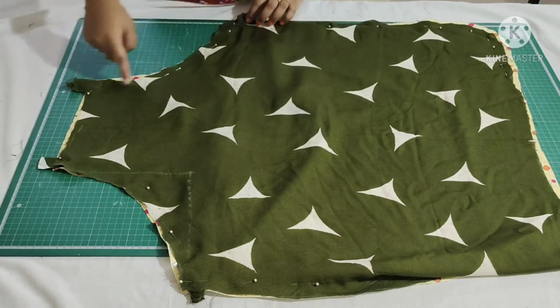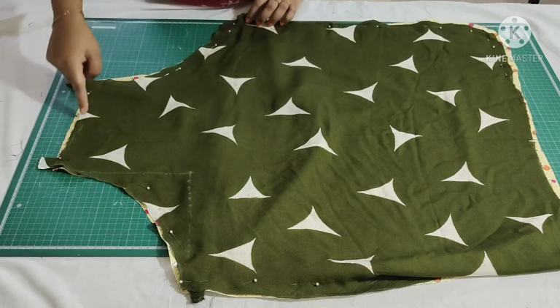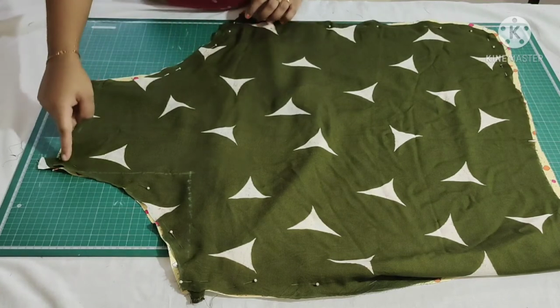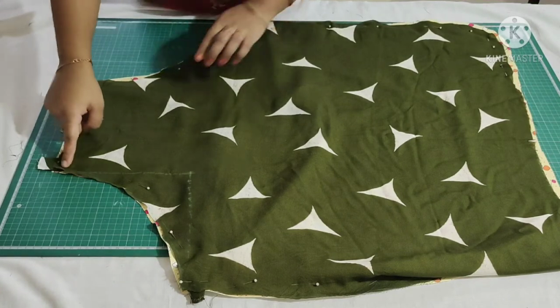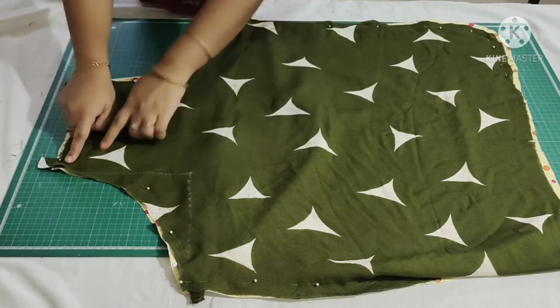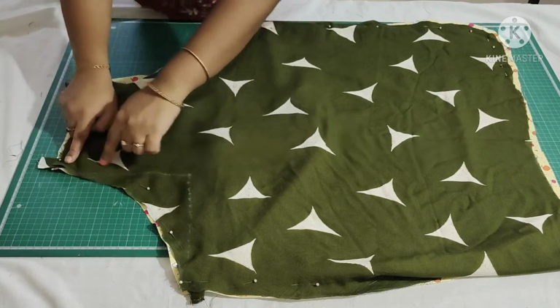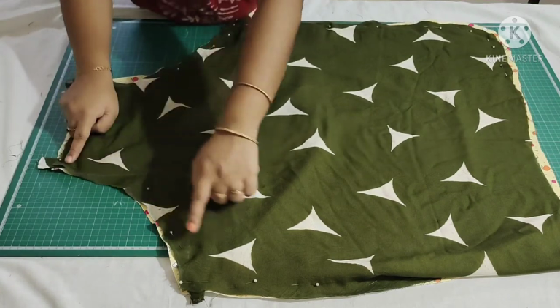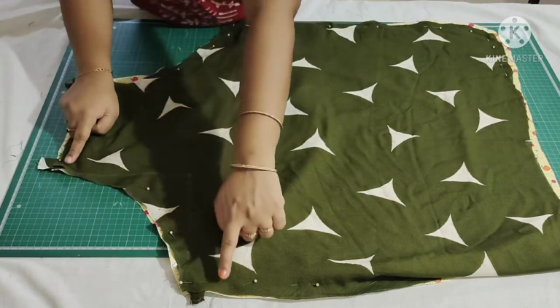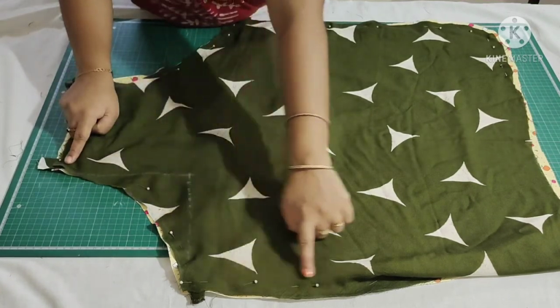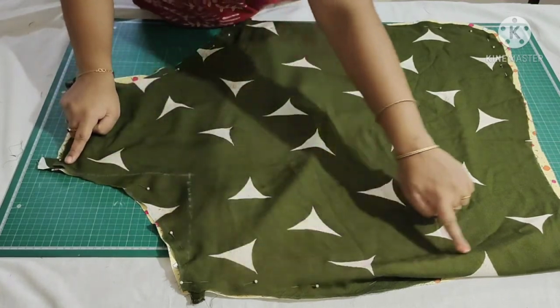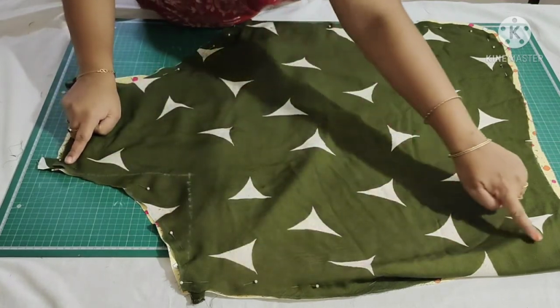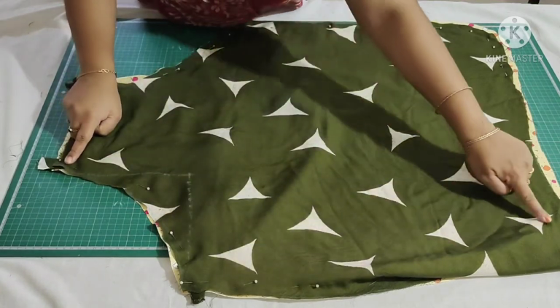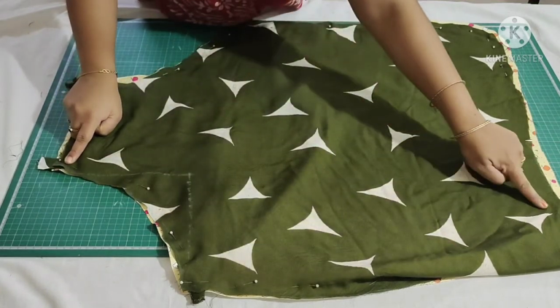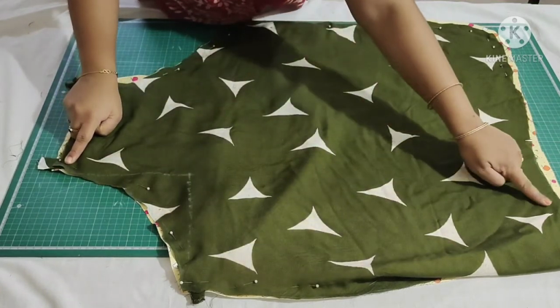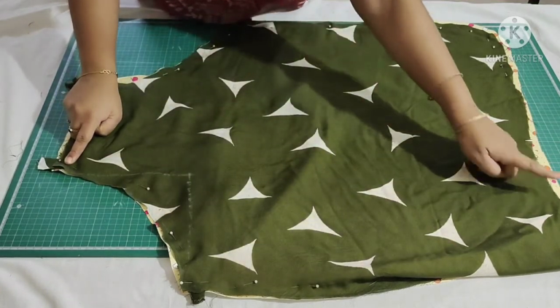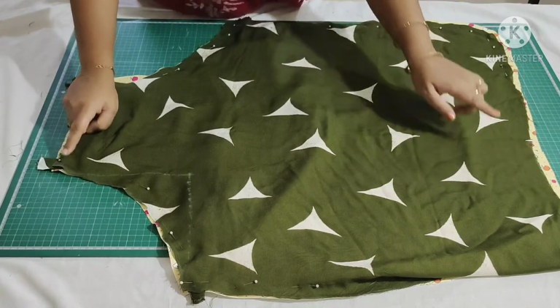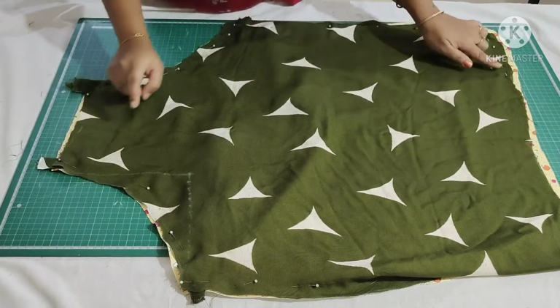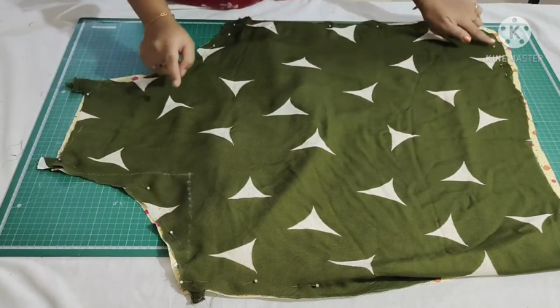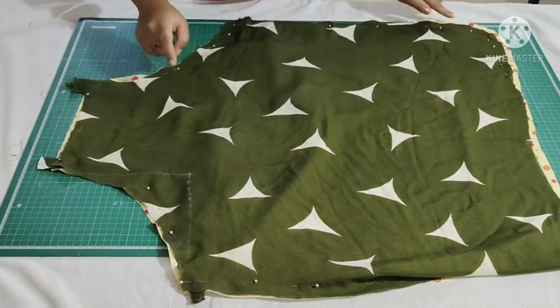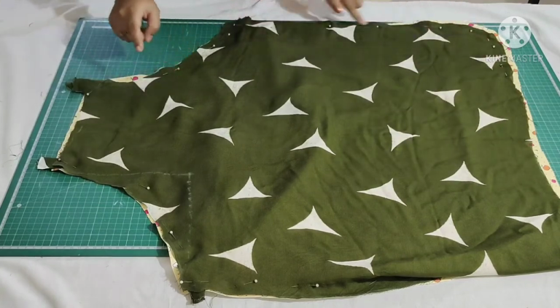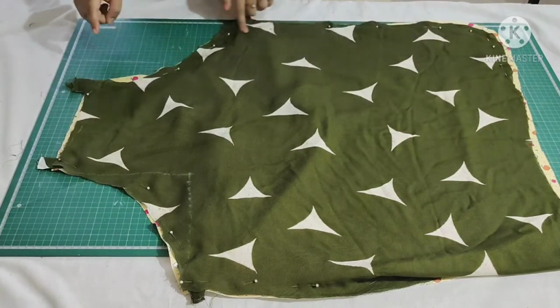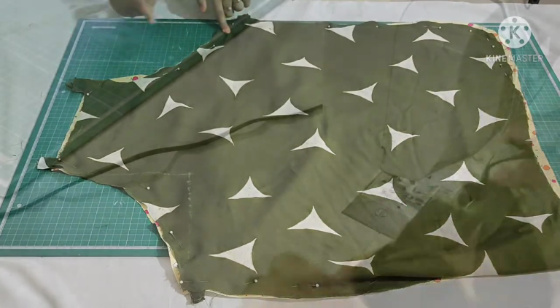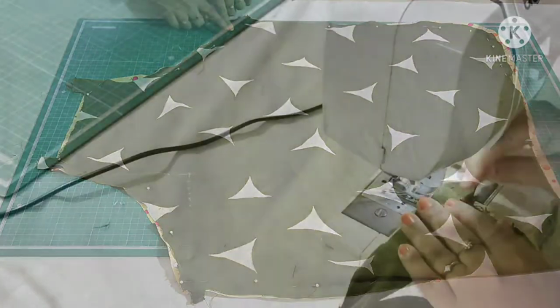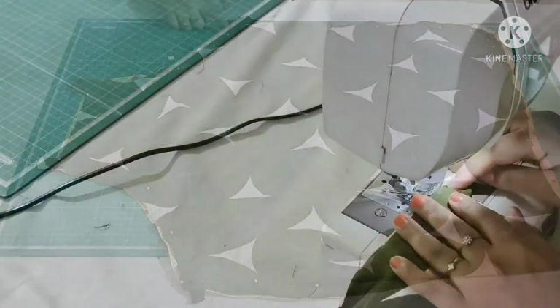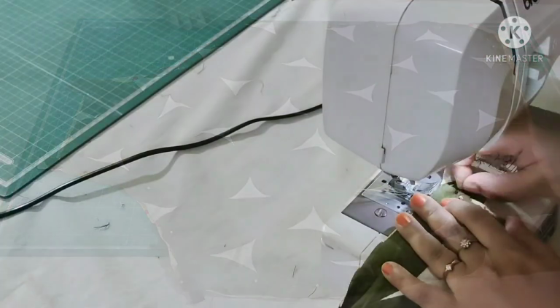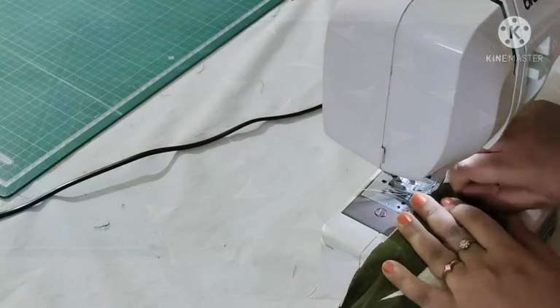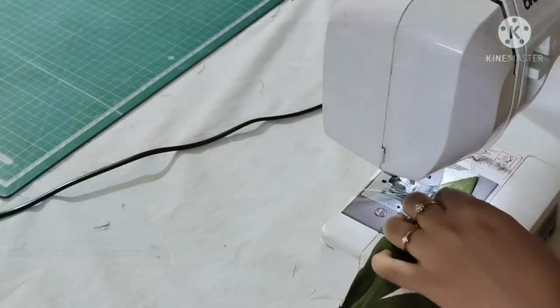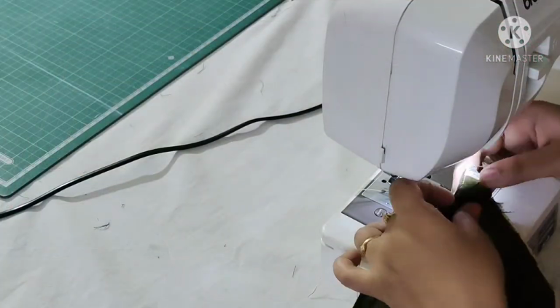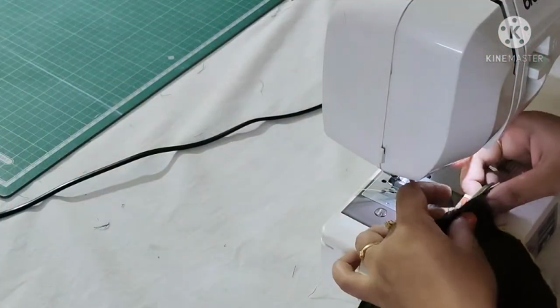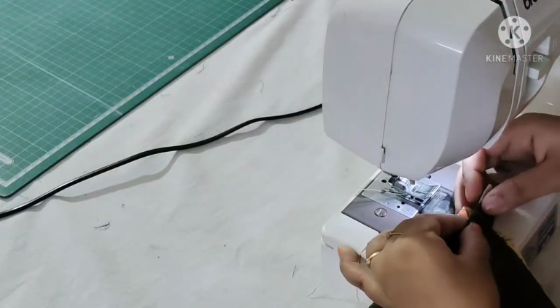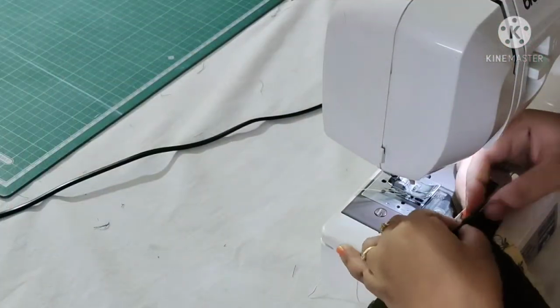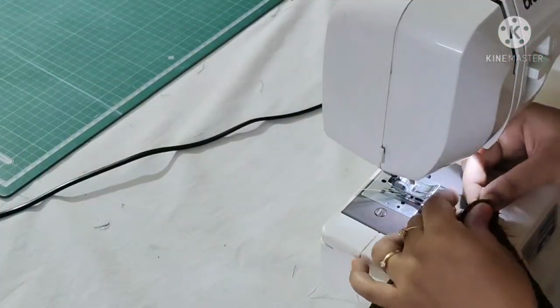Now, starting from here, make a stitch and leave about 5 inches of space at the bottom, then make a stitch there too.